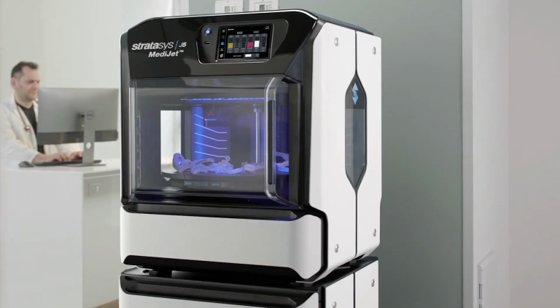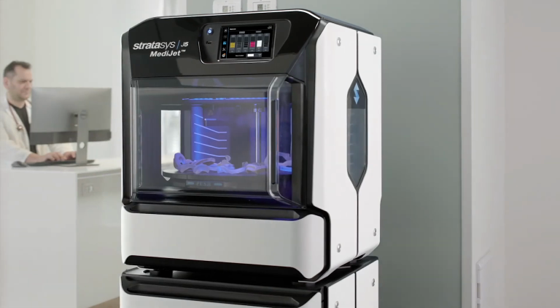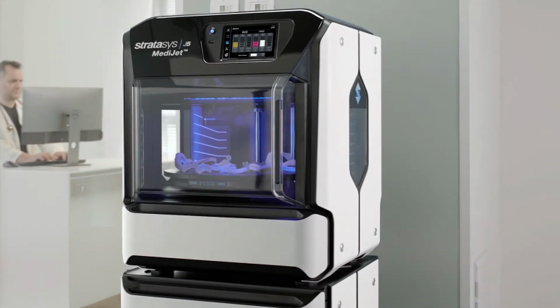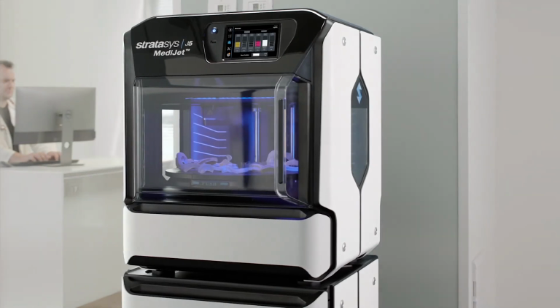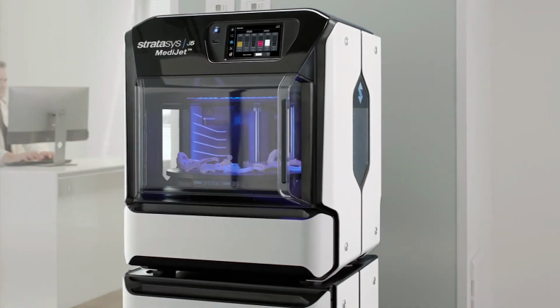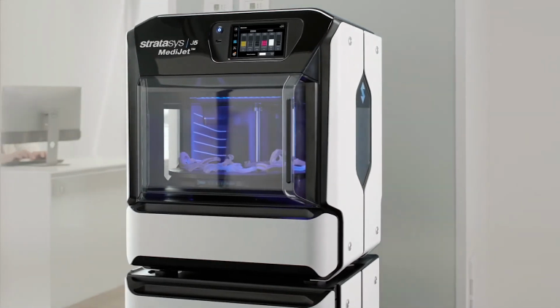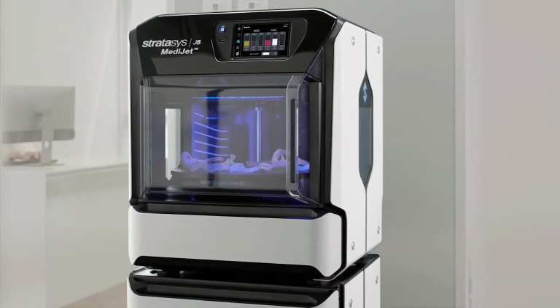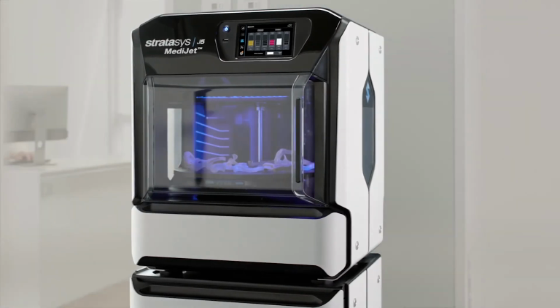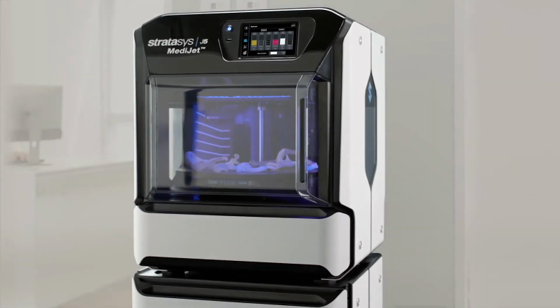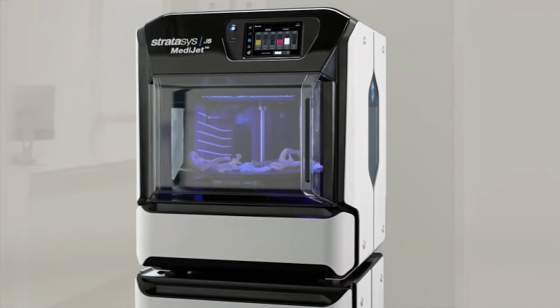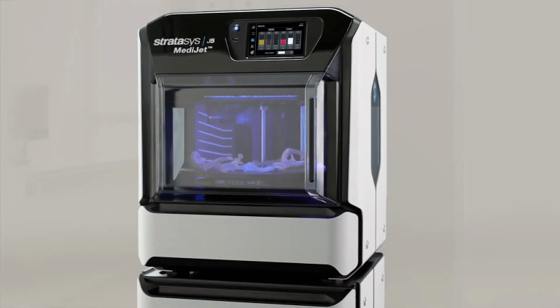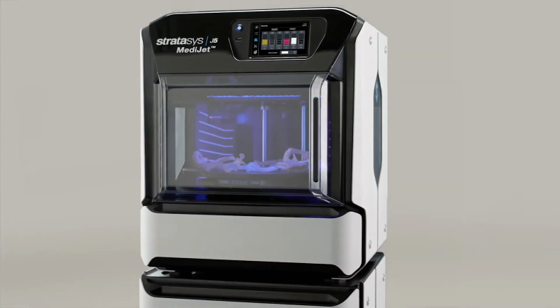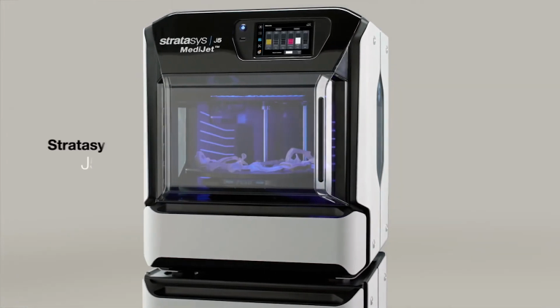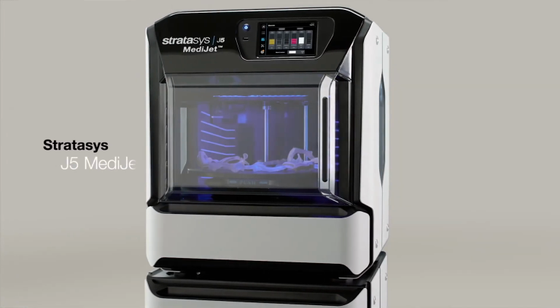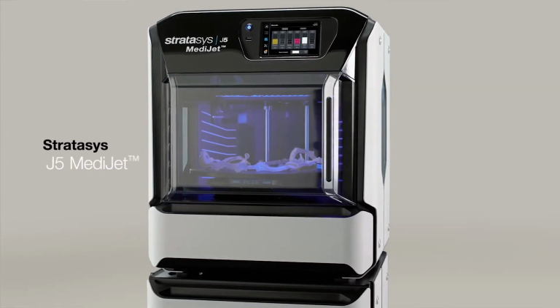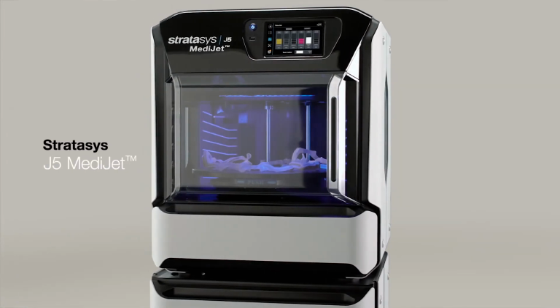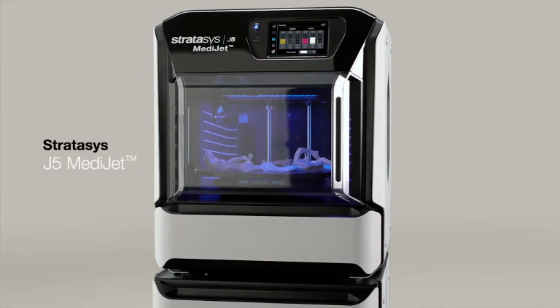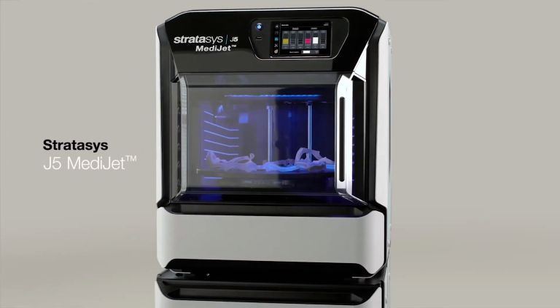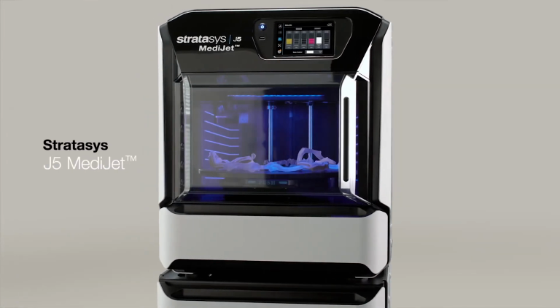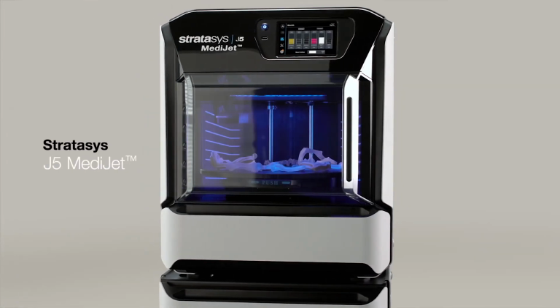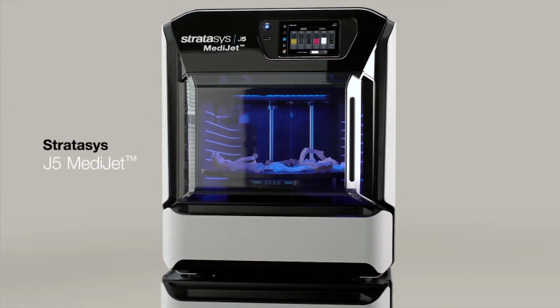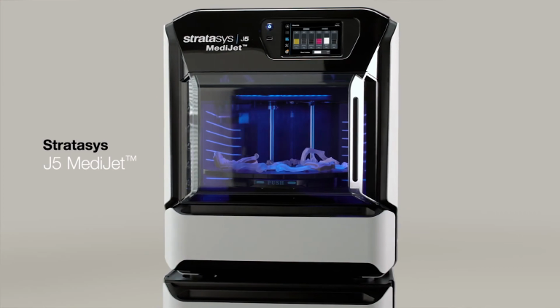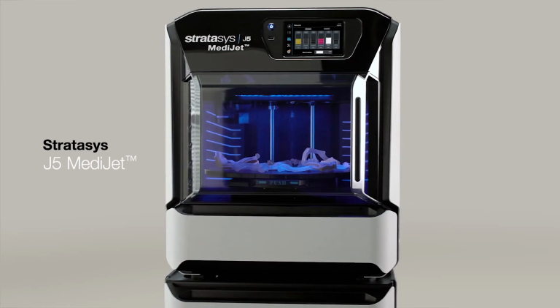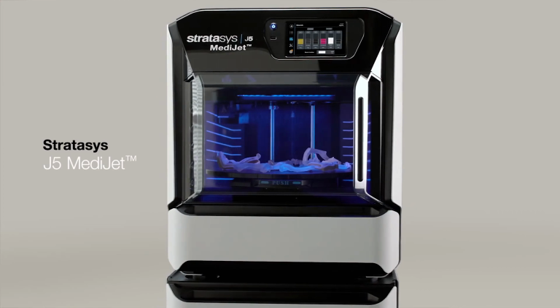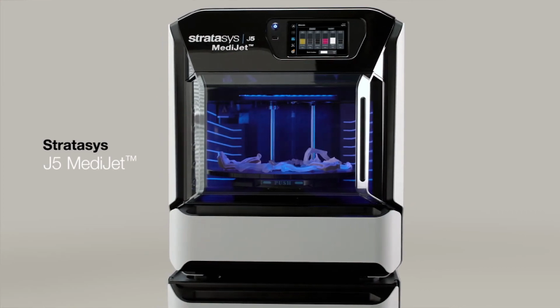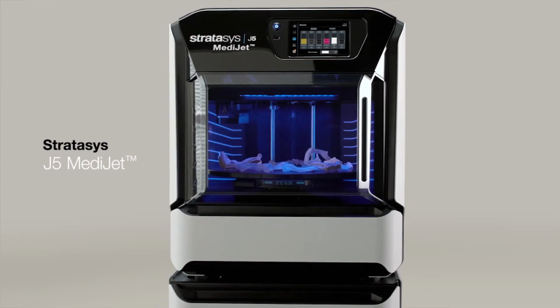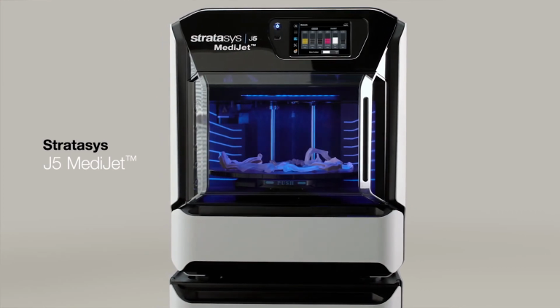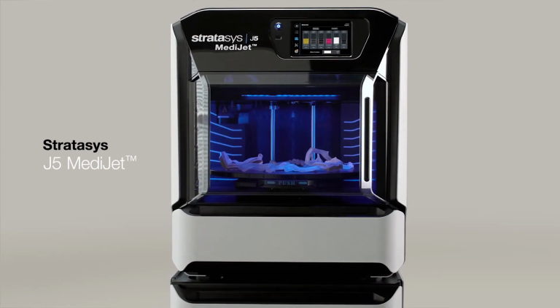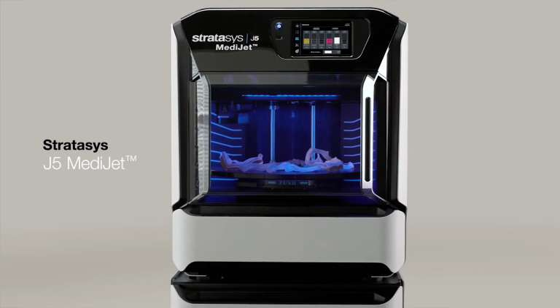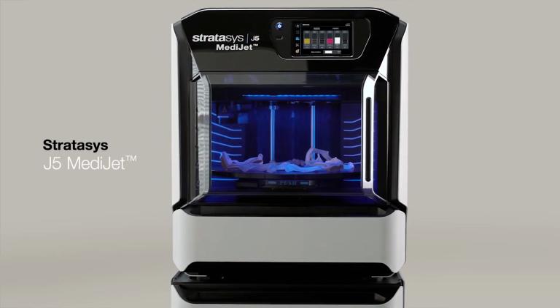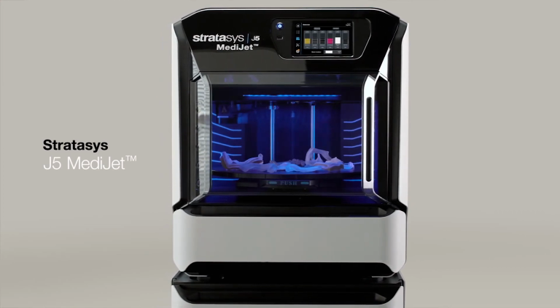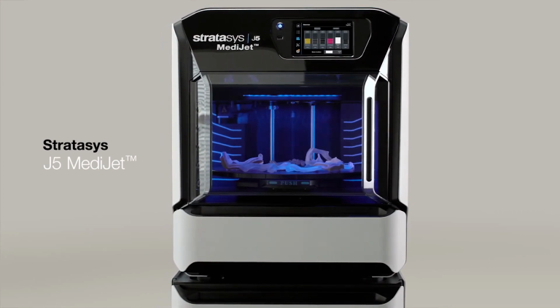Customizing models is easier than ever with our GrabCAD print software. The J5 MediJet all-in-one medical printer — the new standard for medical printing.